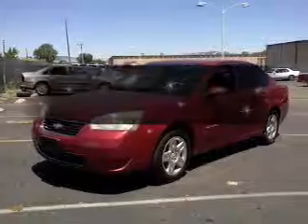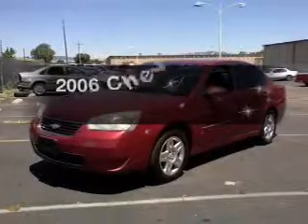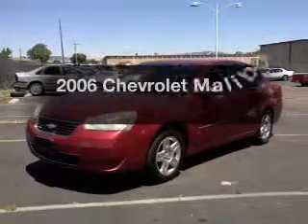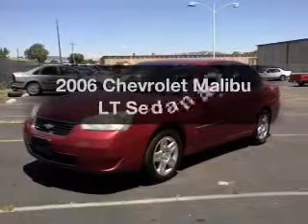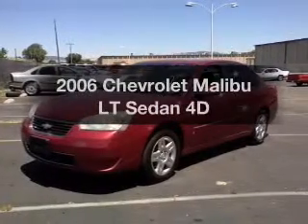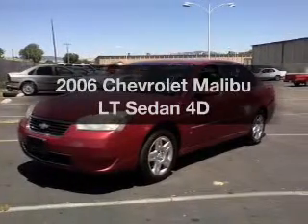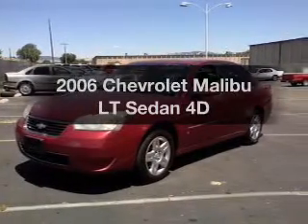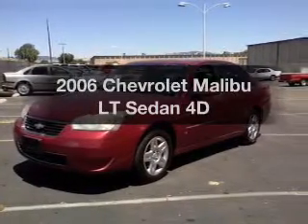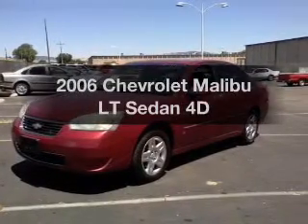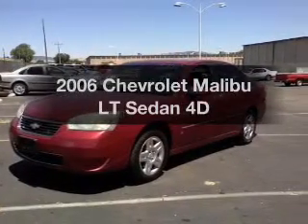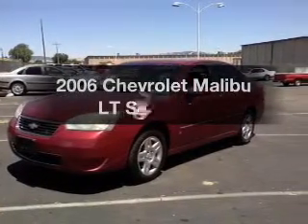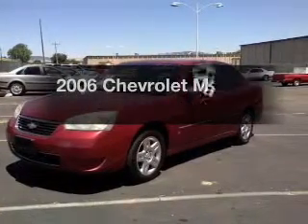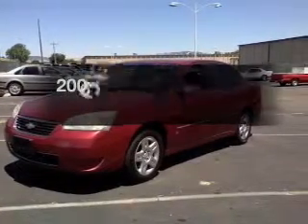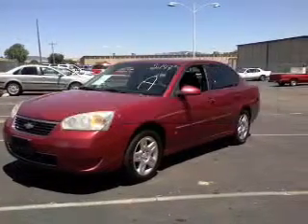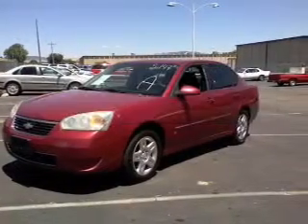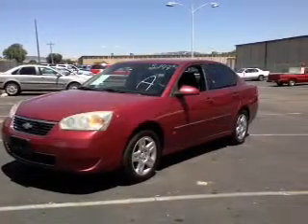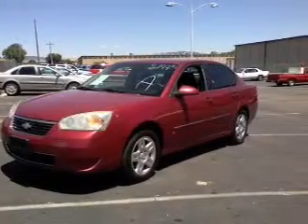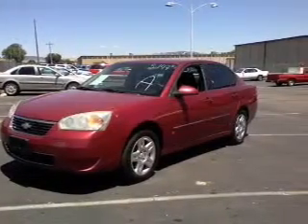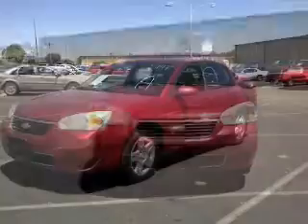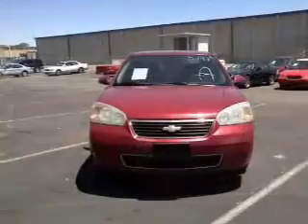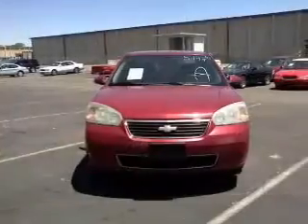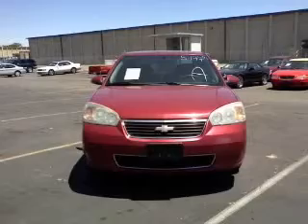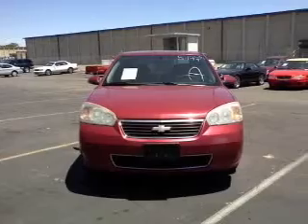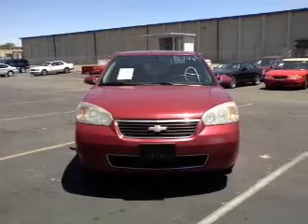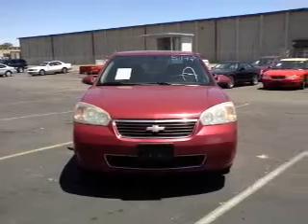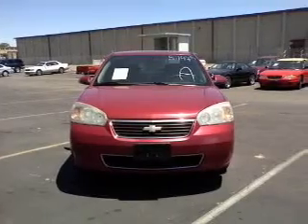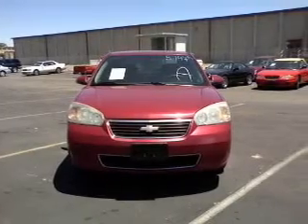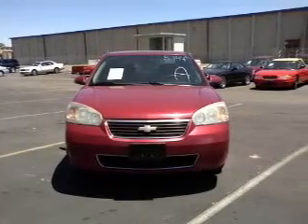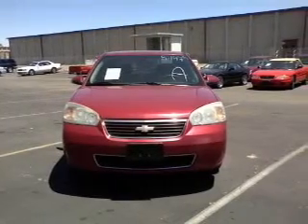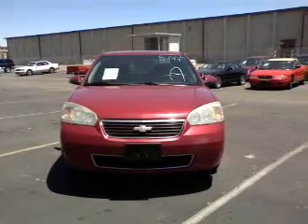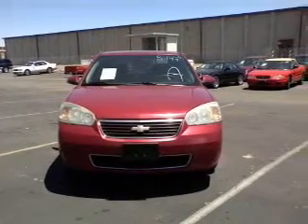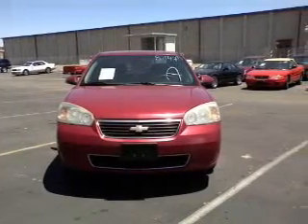Imagine yourself in this 2006 Chevrolet Malibu. Everything you need under one roof with this great vehicle.